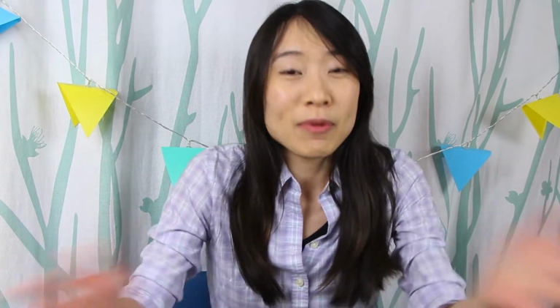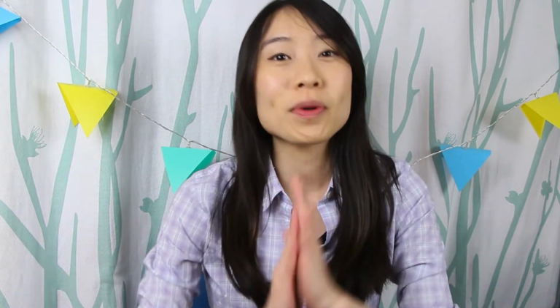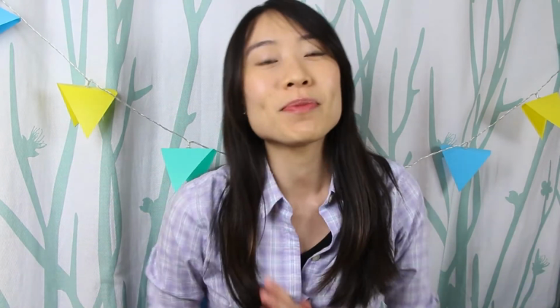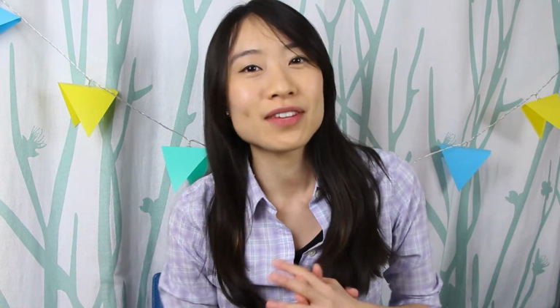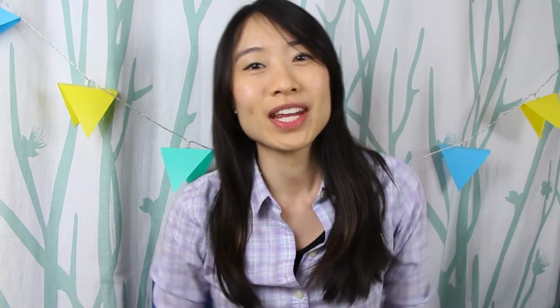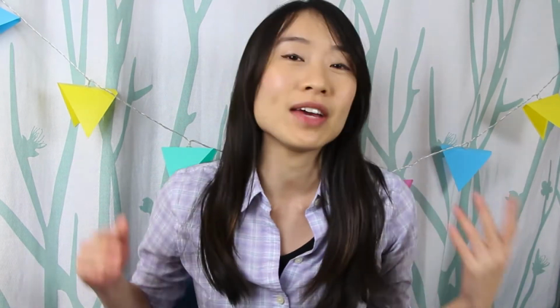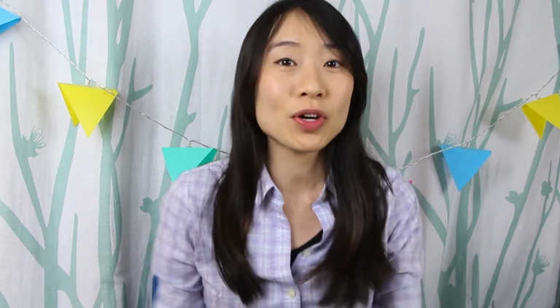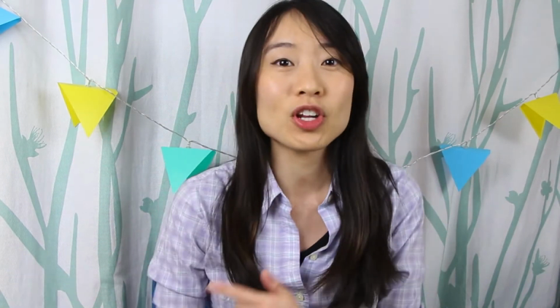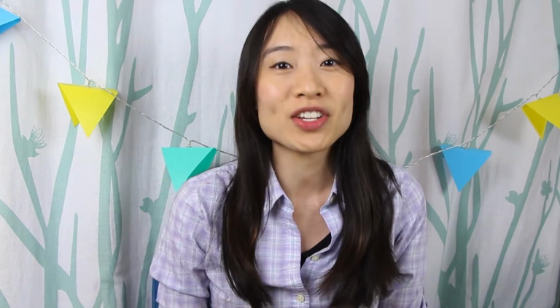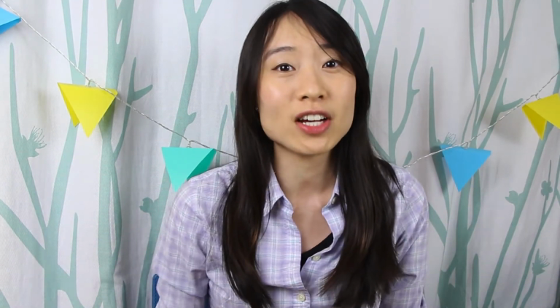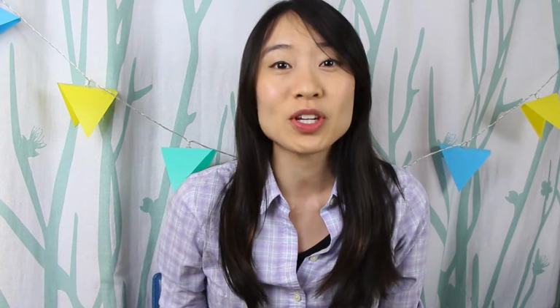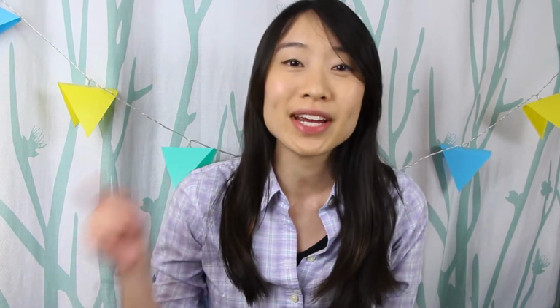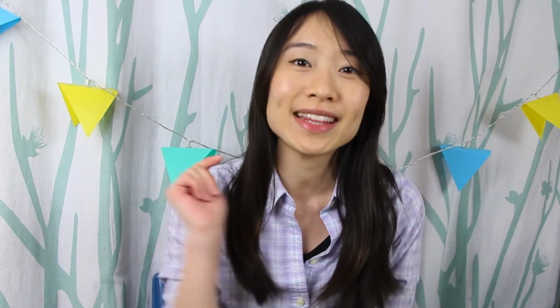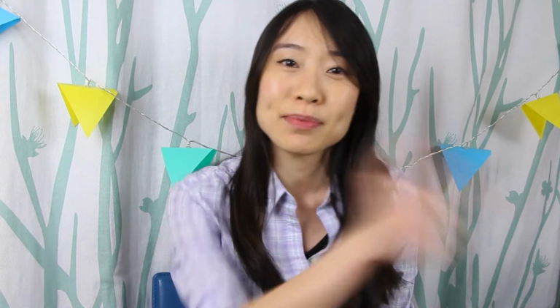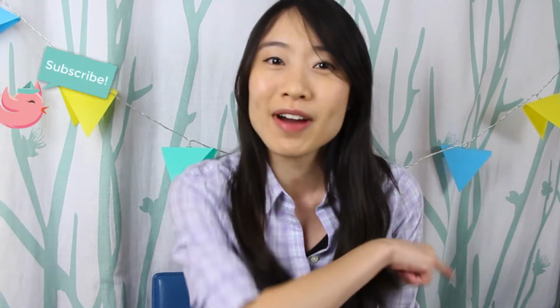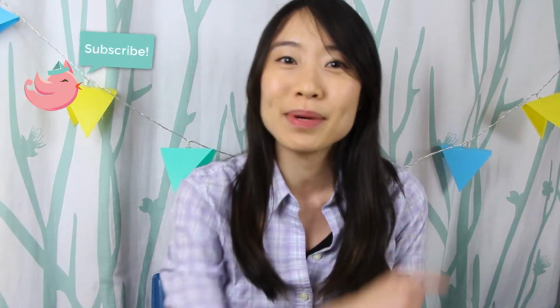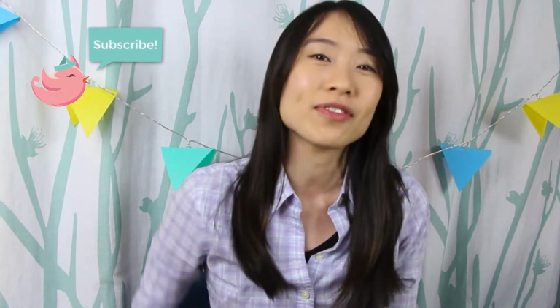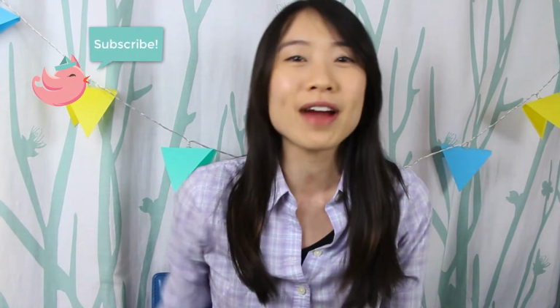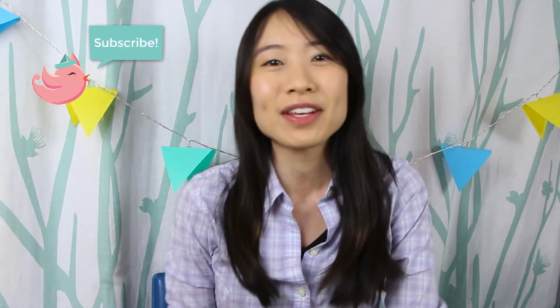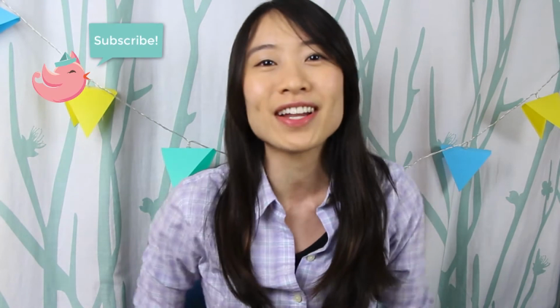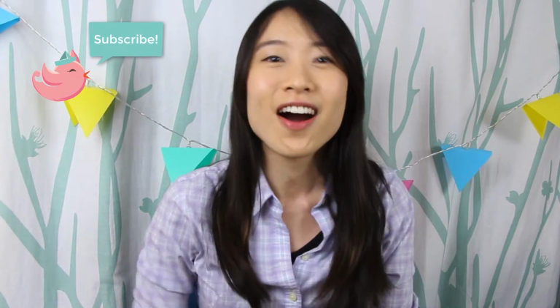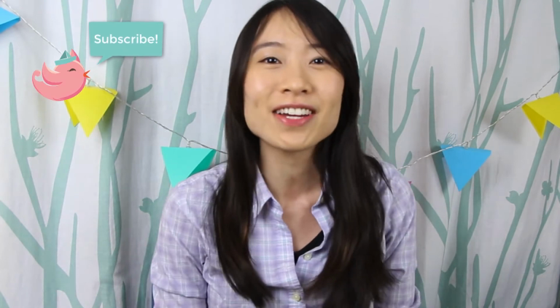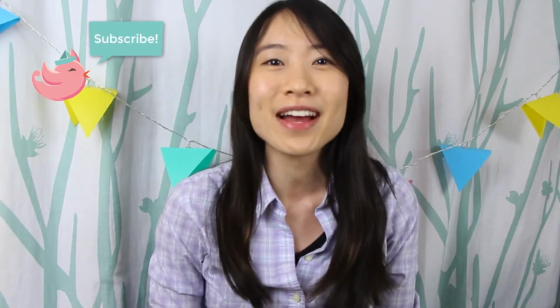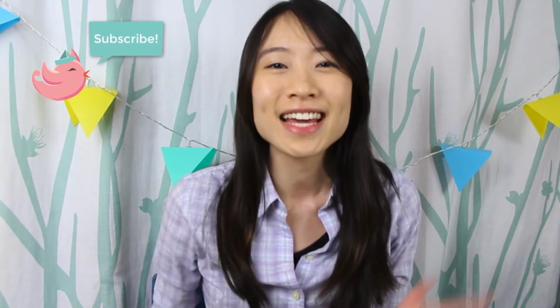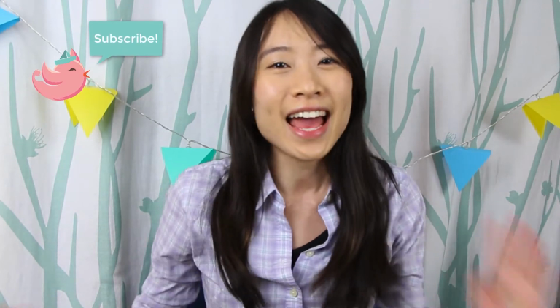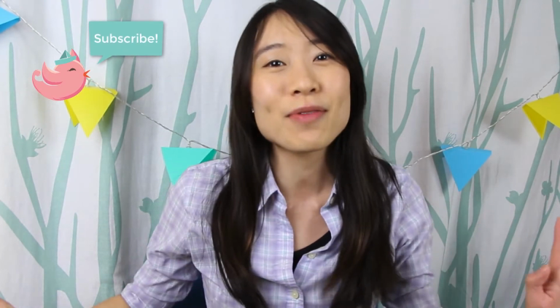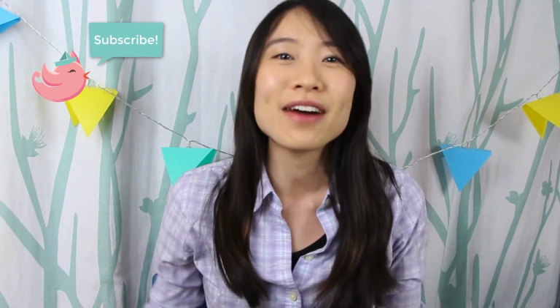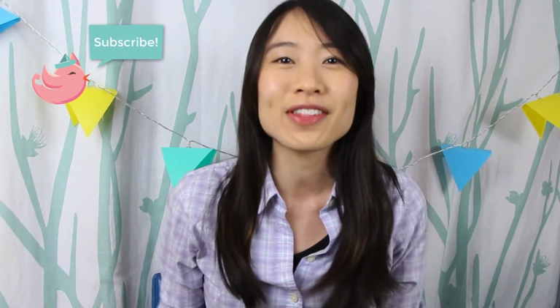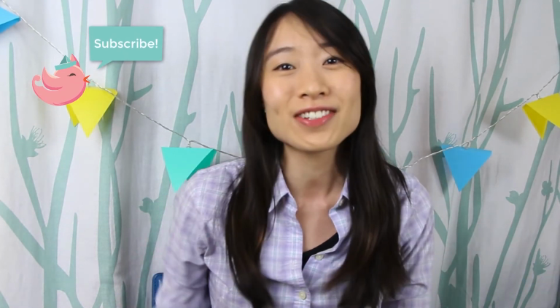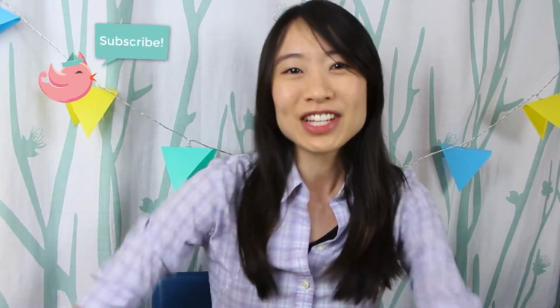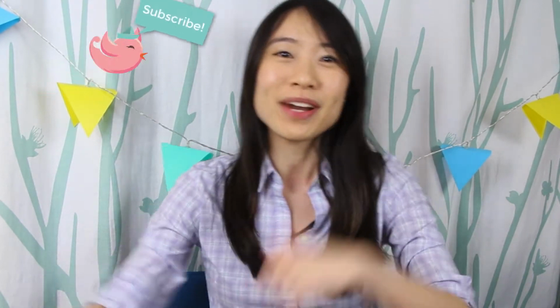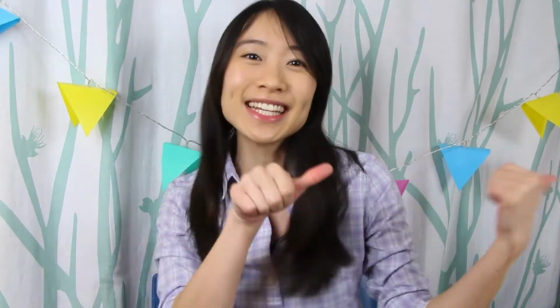But before we jump into the video, if you are new to my channel, be sure you hit that subscribe button for crafty fun all year round. And without further ado, let's jump right in!